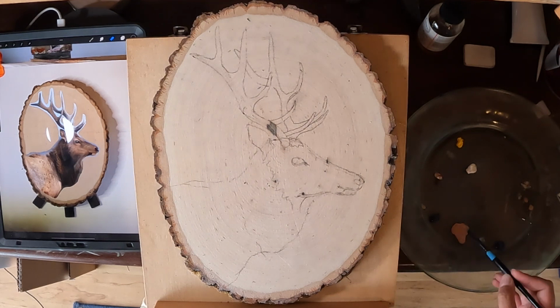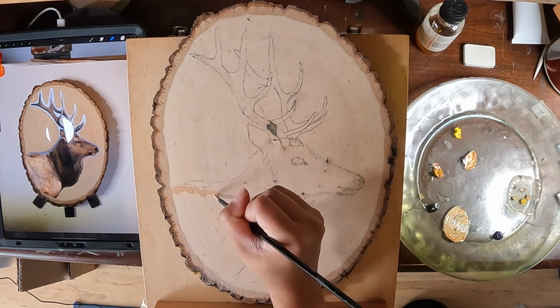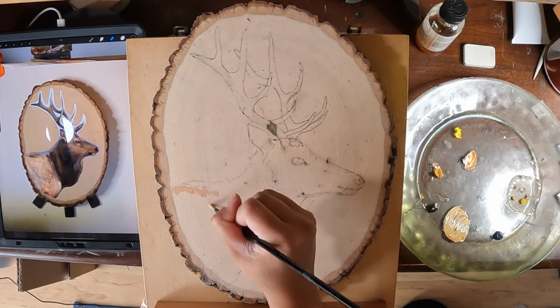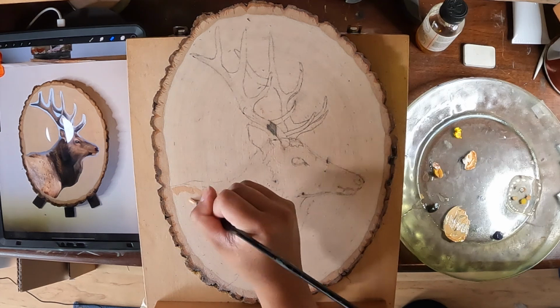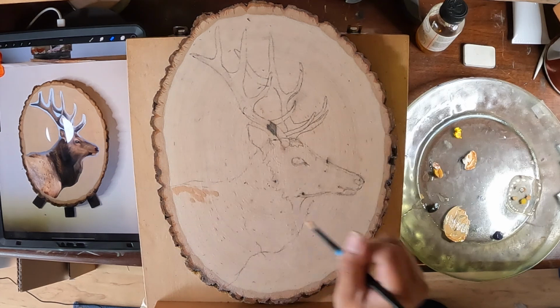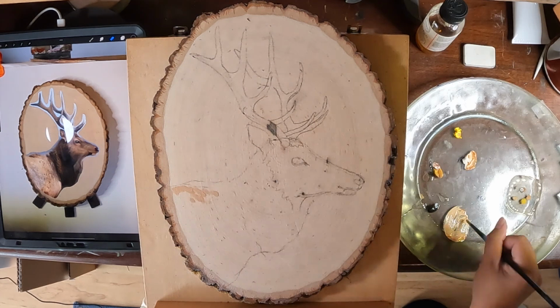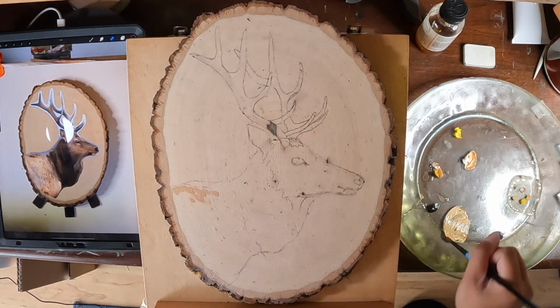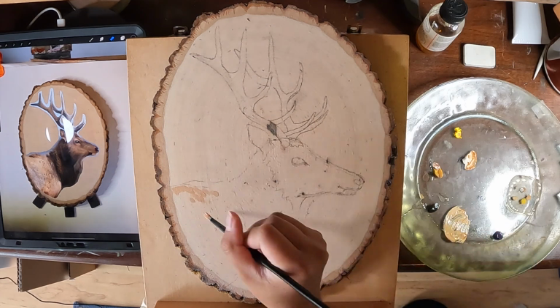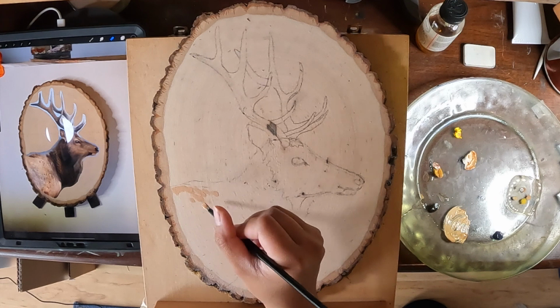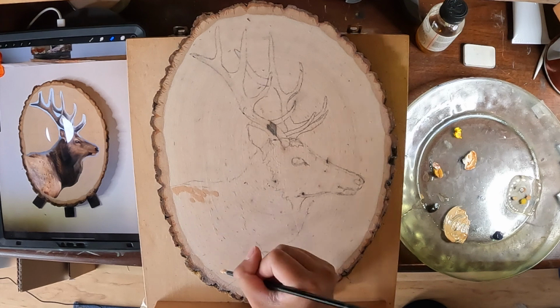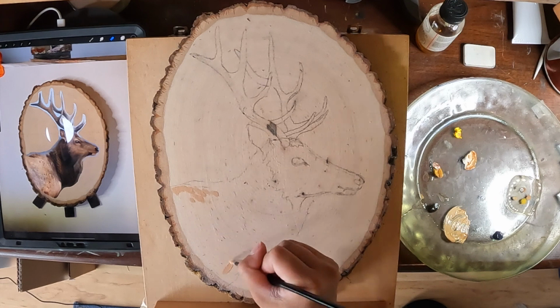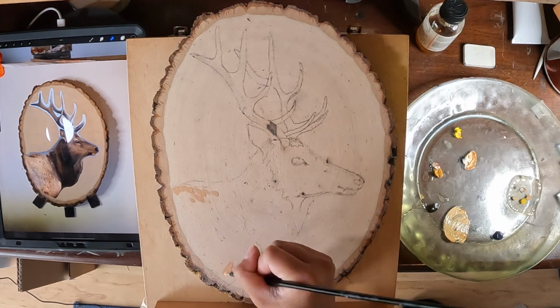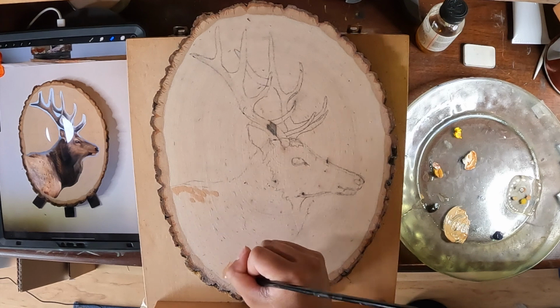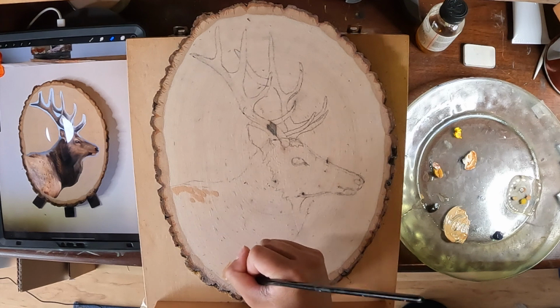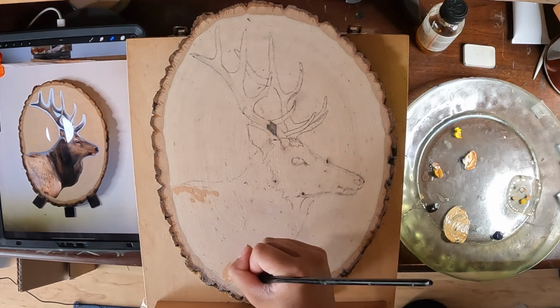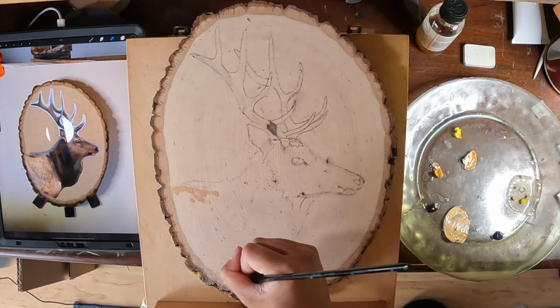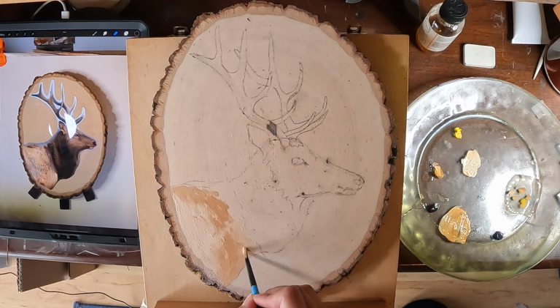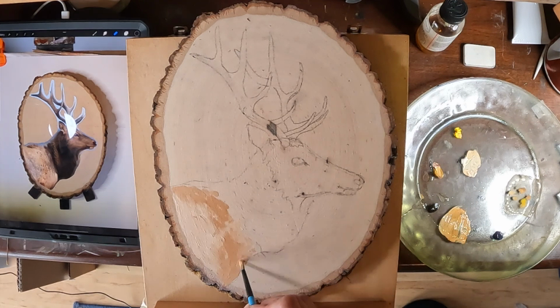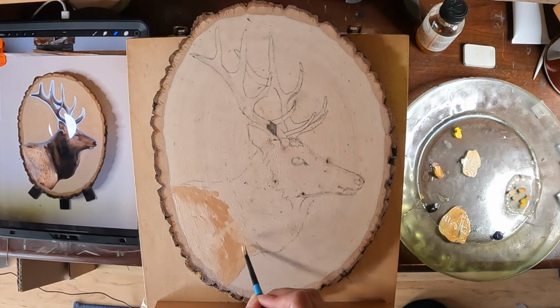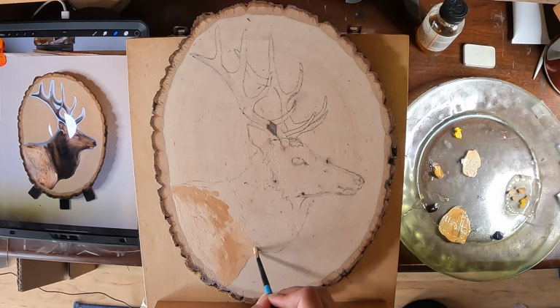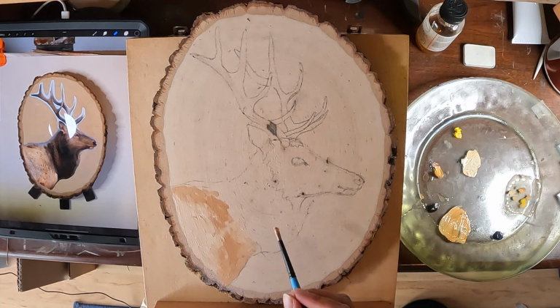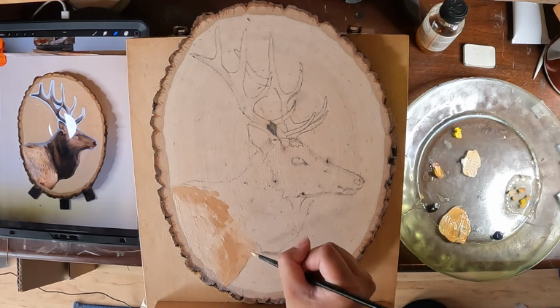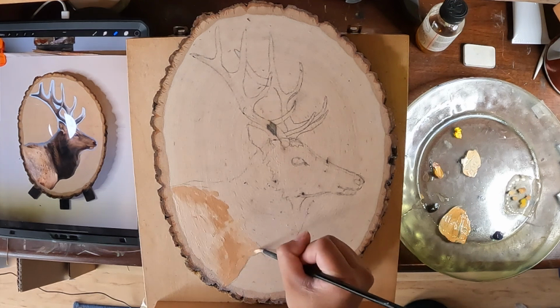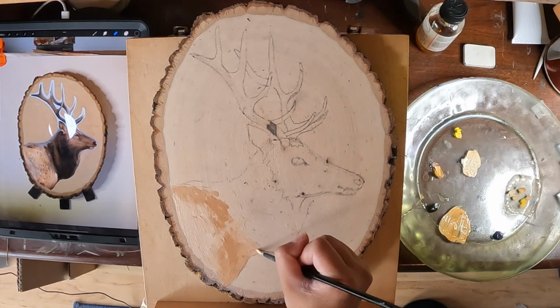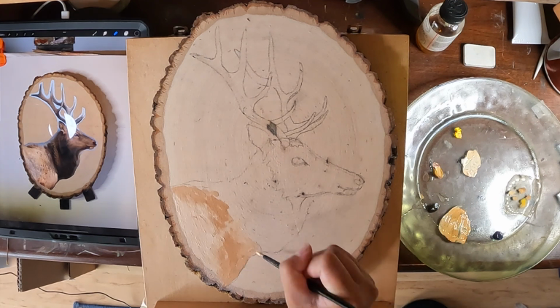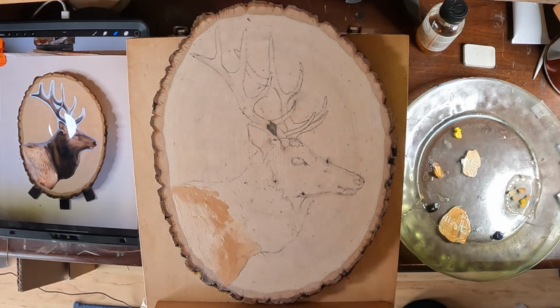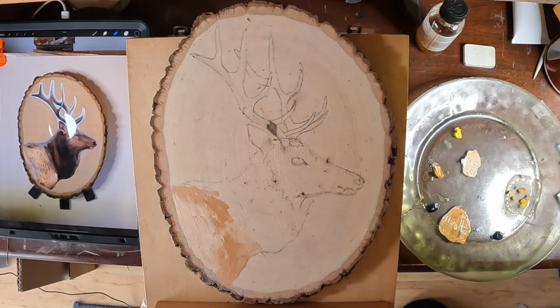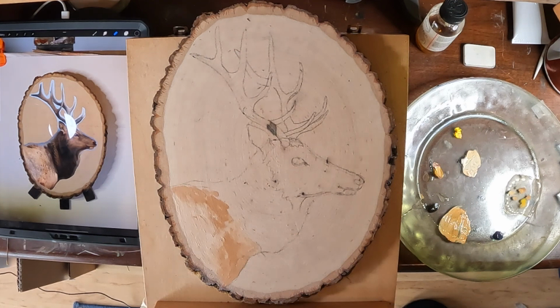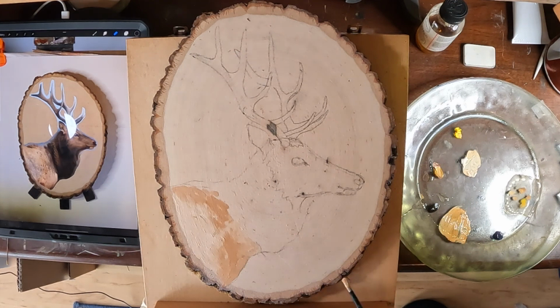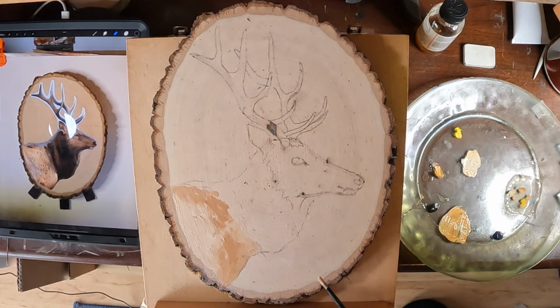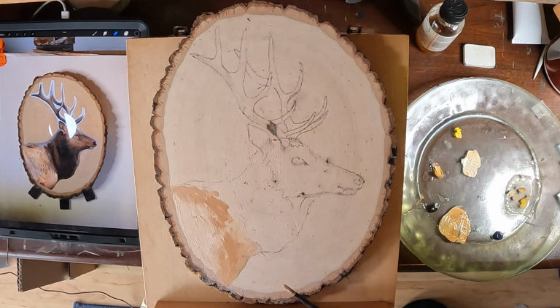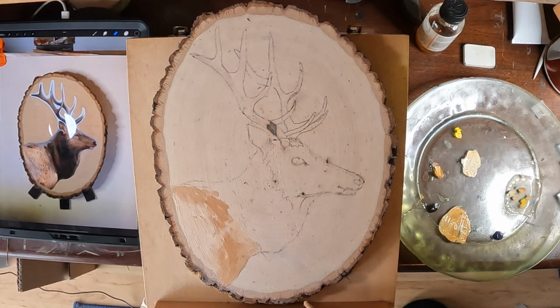Here I'm starting to block in the simplest values I see, which are mainly the light beige and dark brown colors.